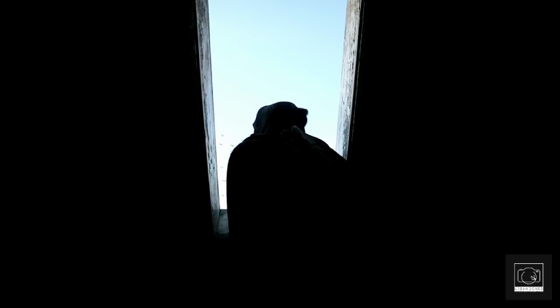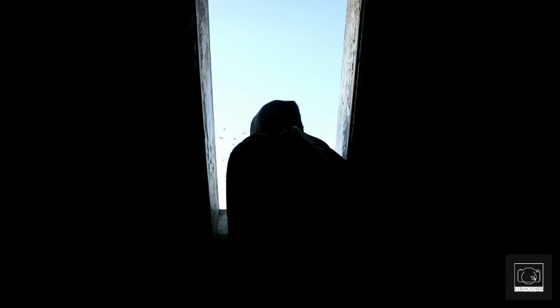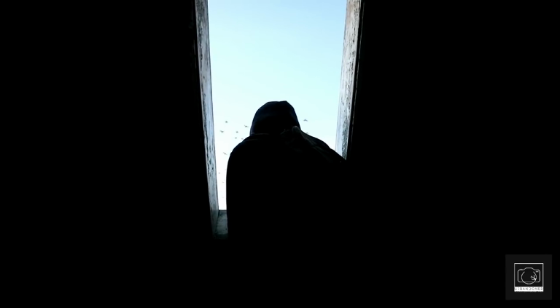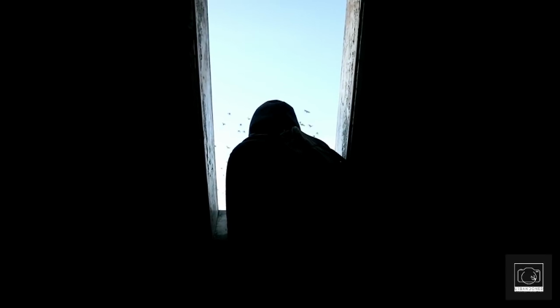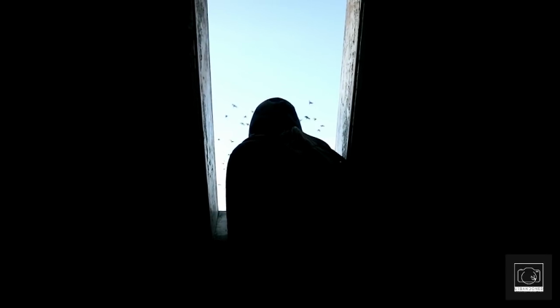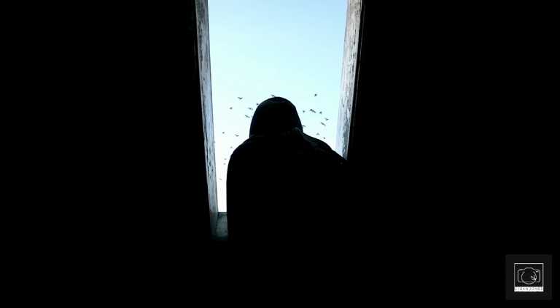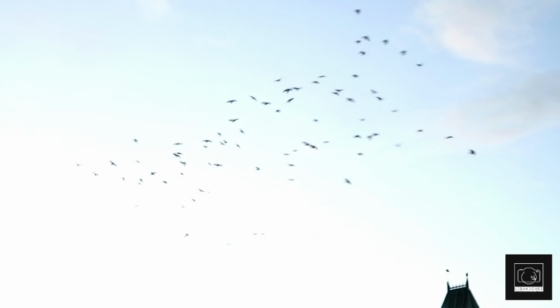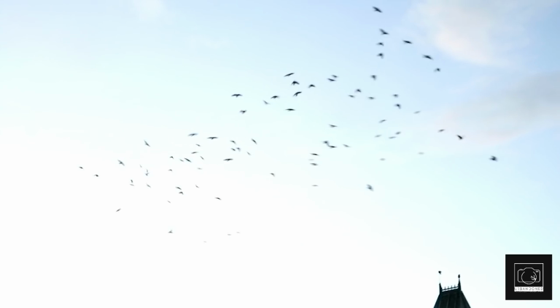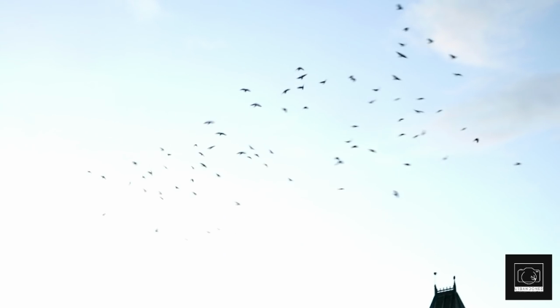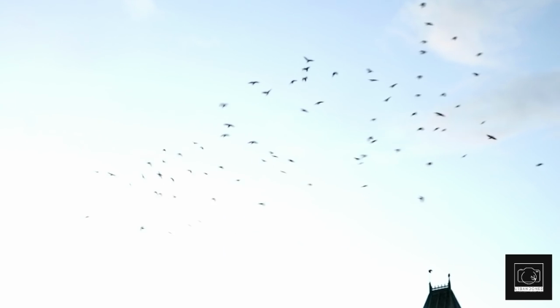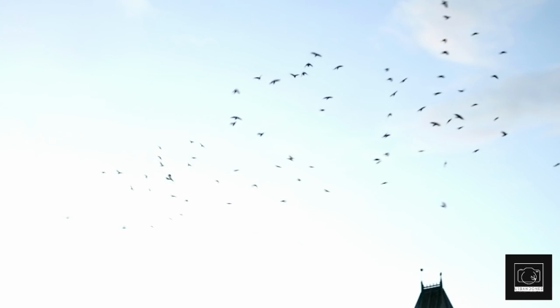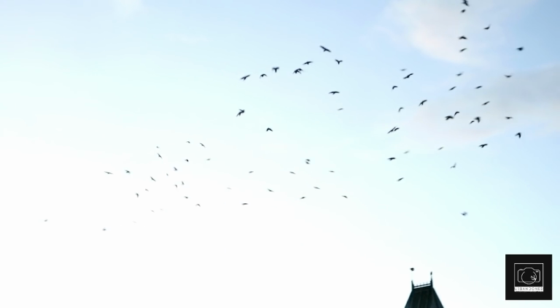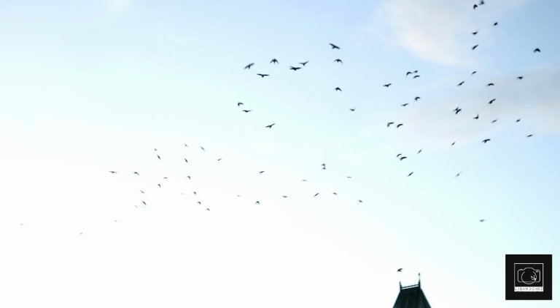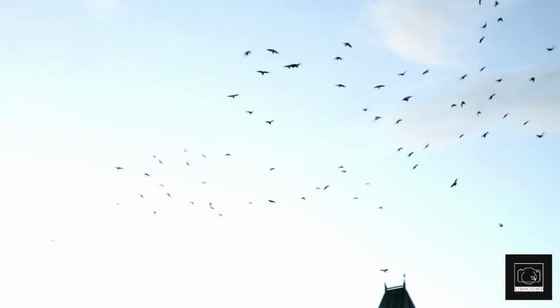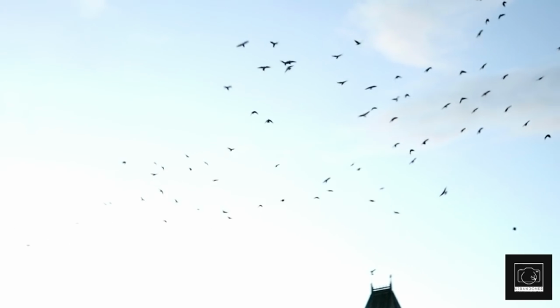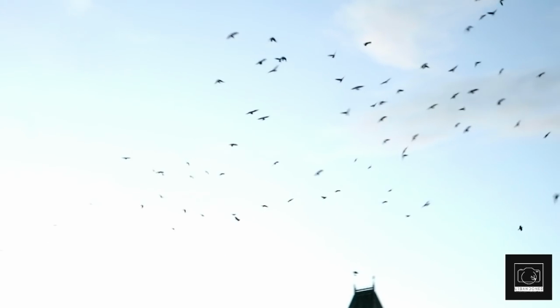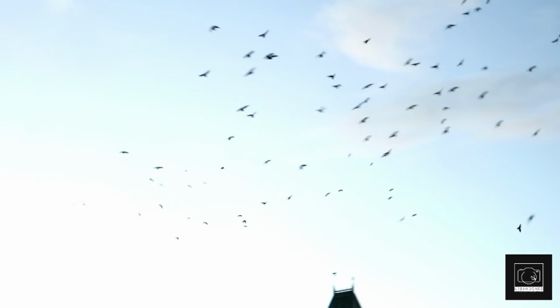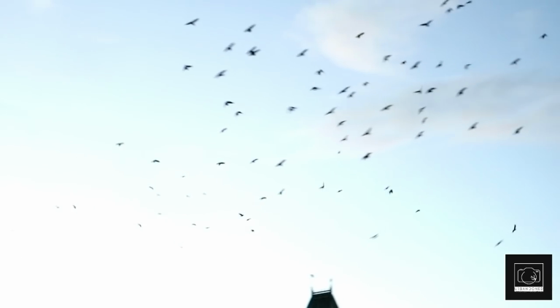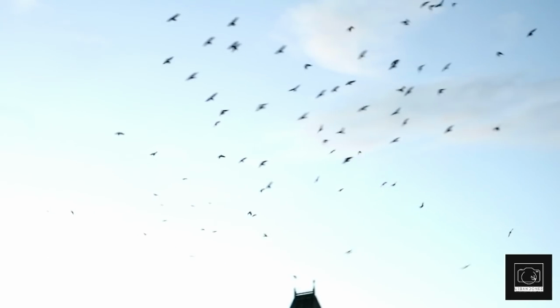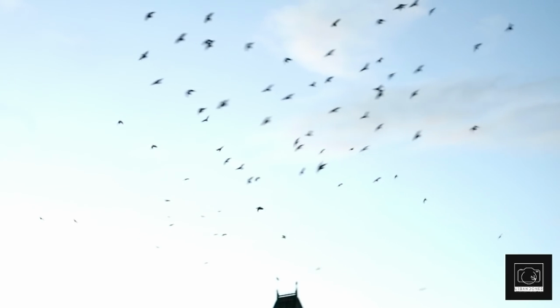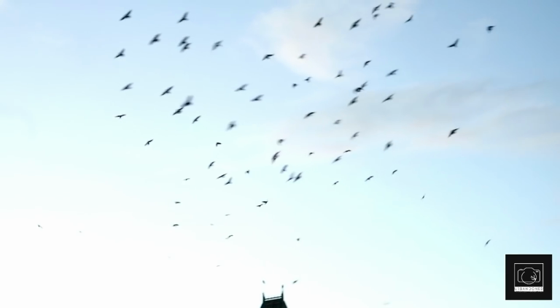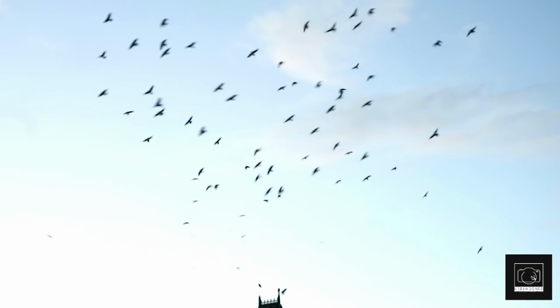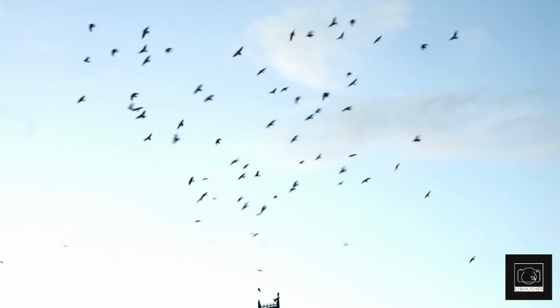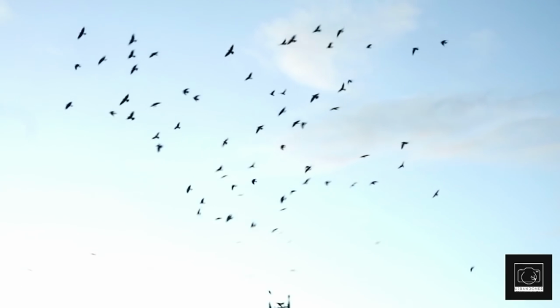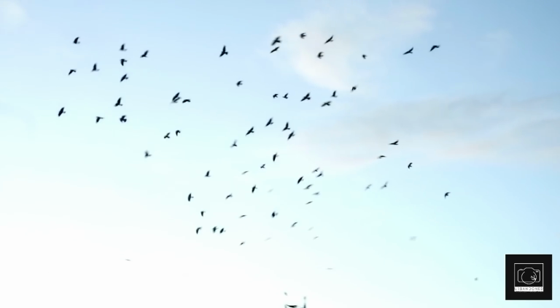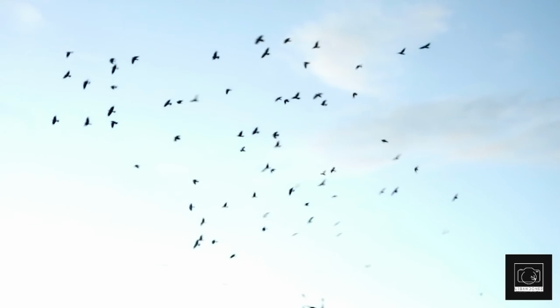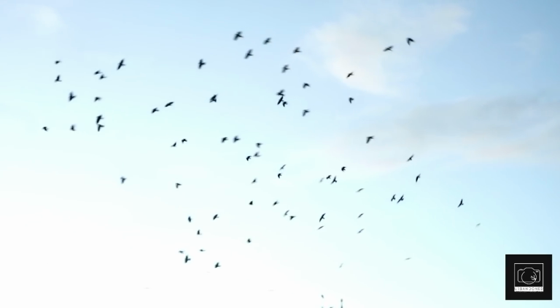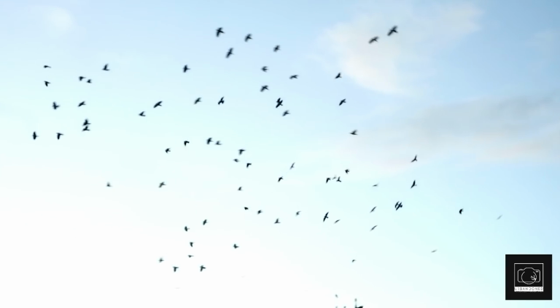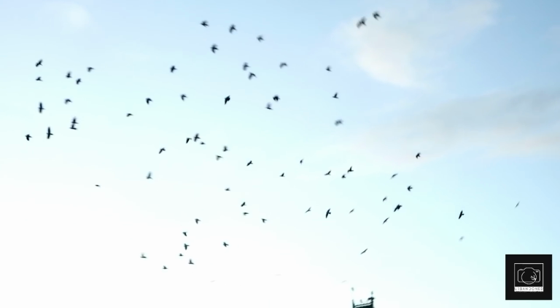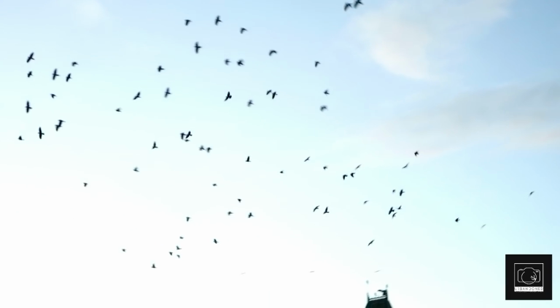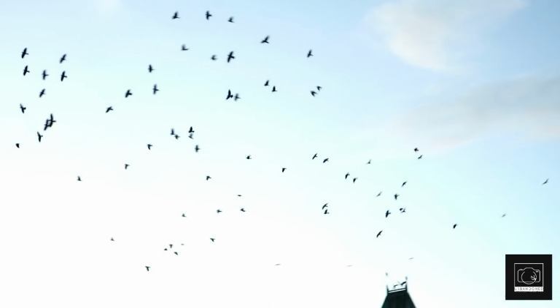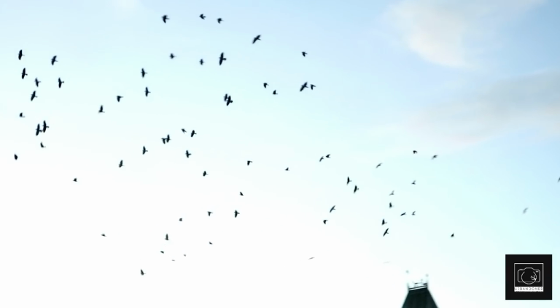As soon as the morning light appeared, we observed the incredible structure we would be inside for the next seven hours.